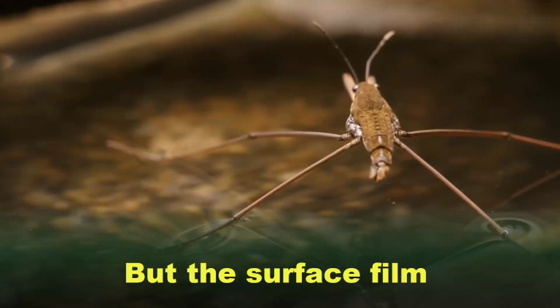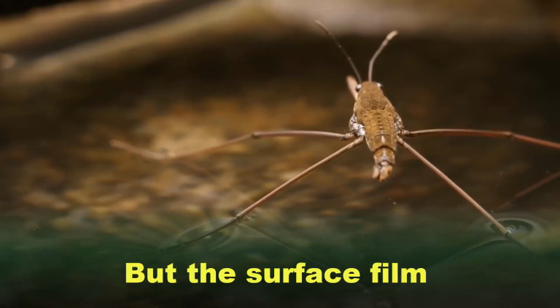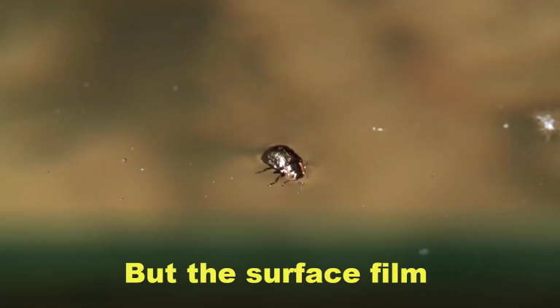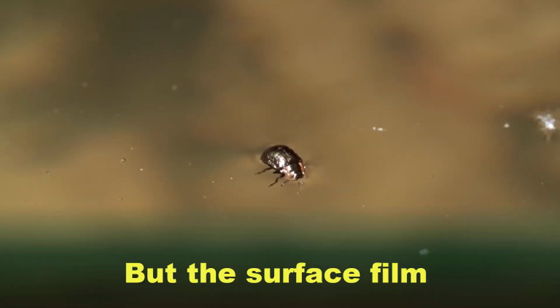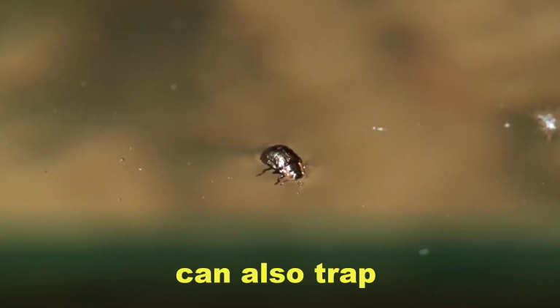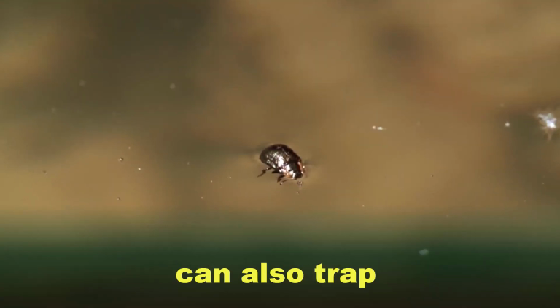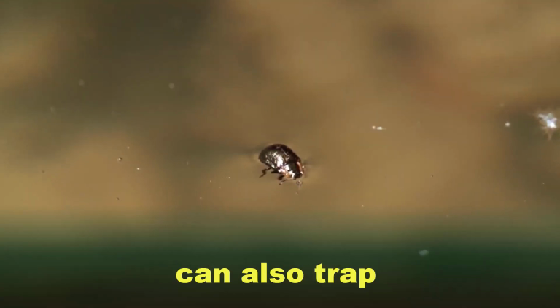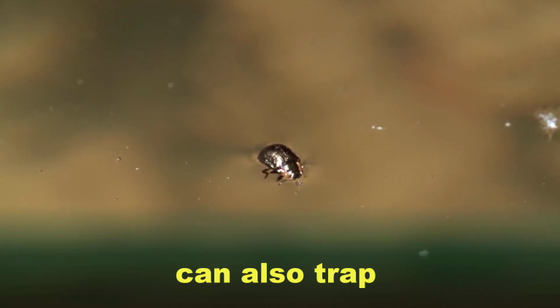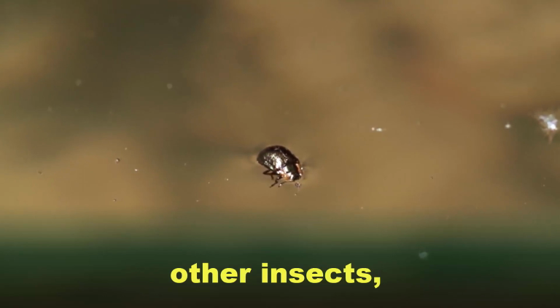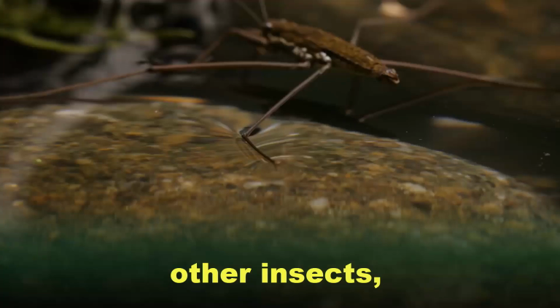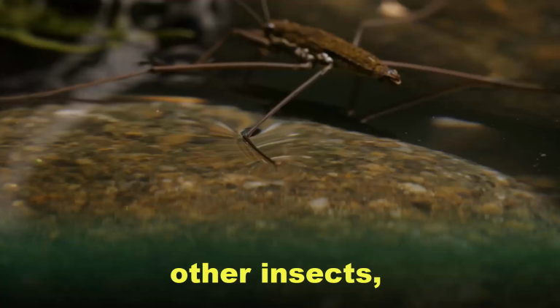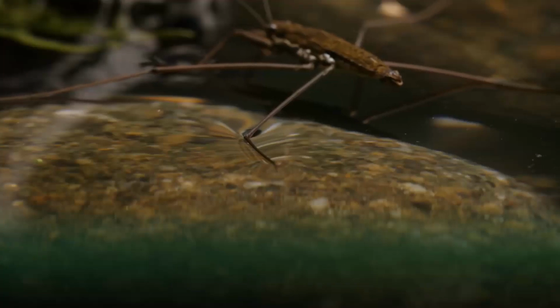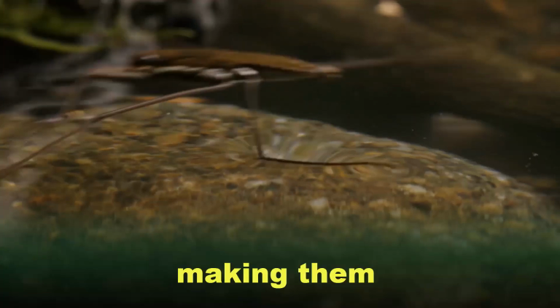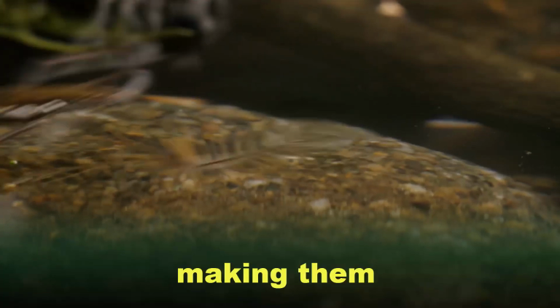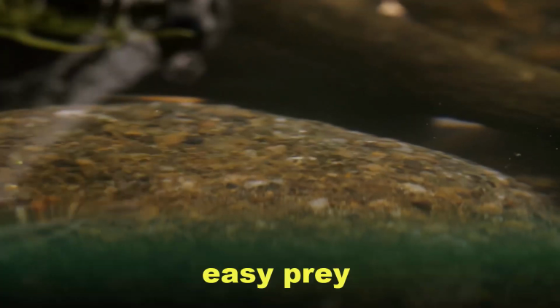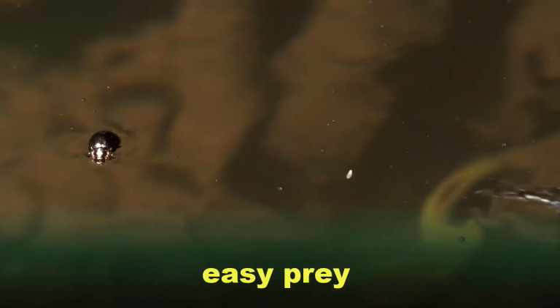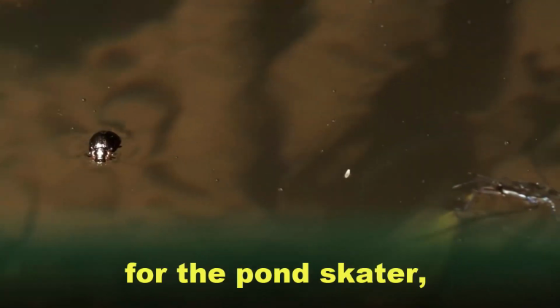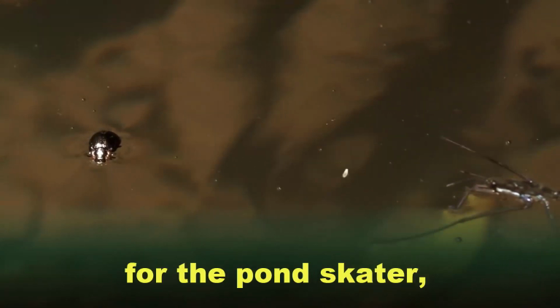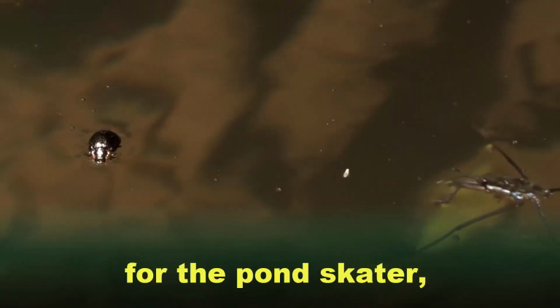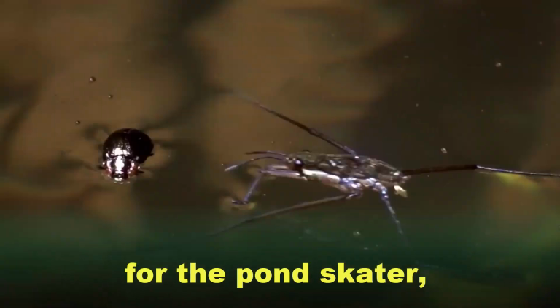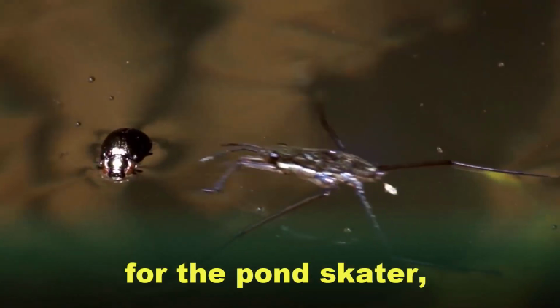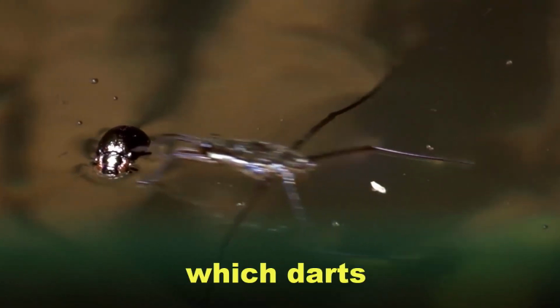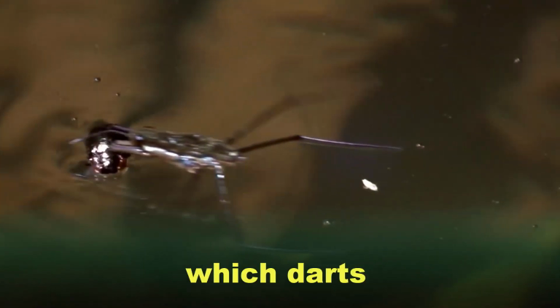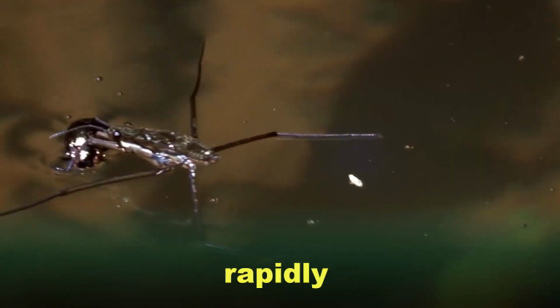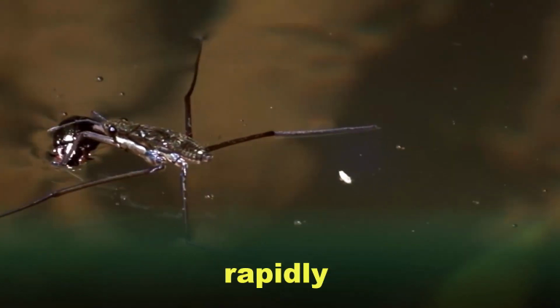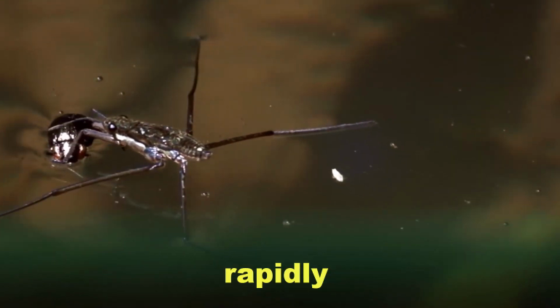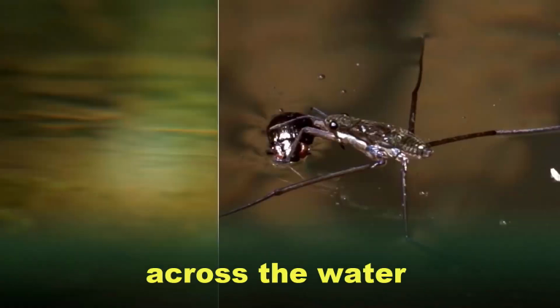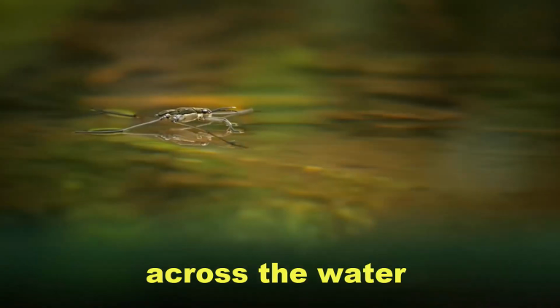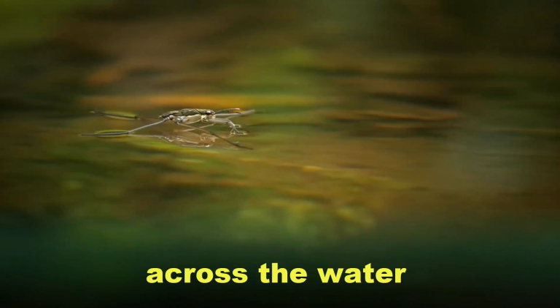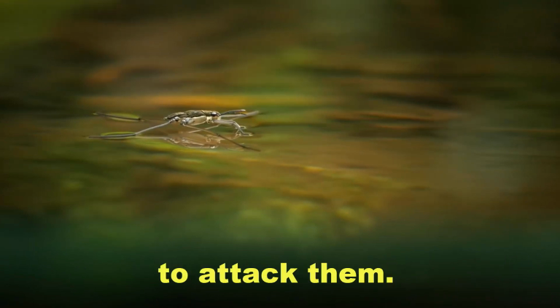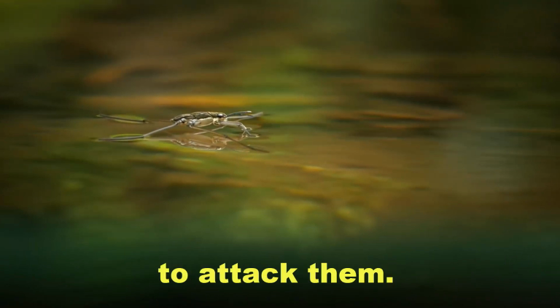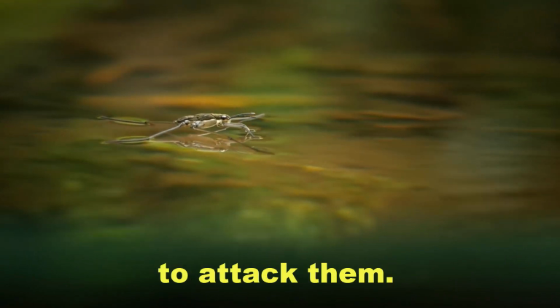But the surface film can also trap other insects, making them easy prey for the Pond Skater, which darts rapidly across the water to attack them.